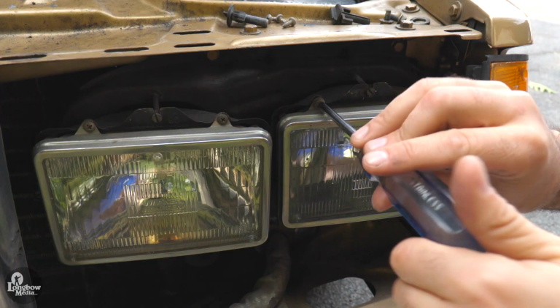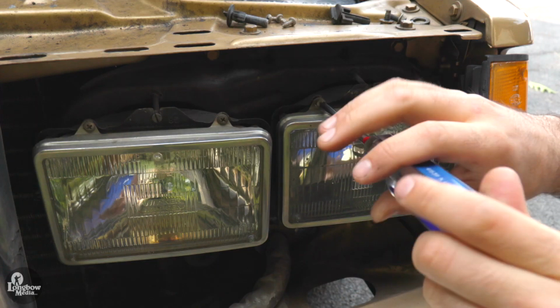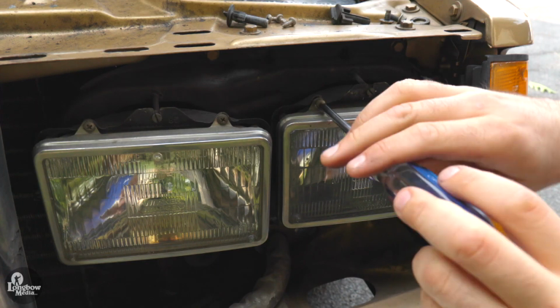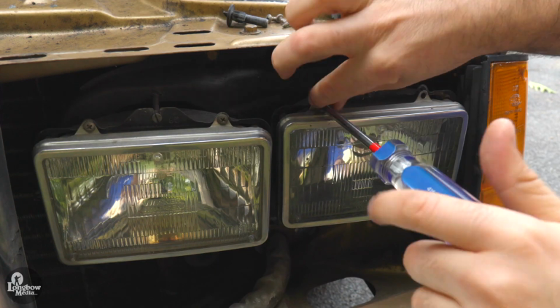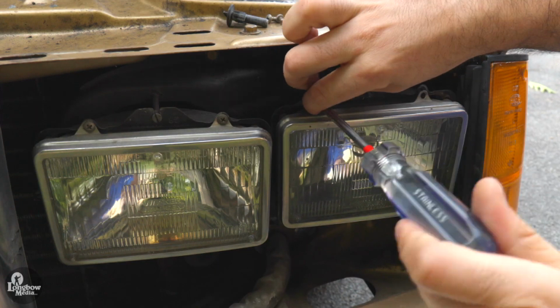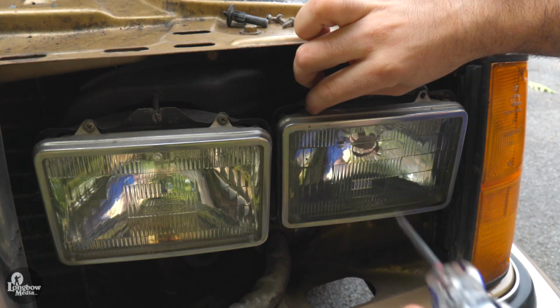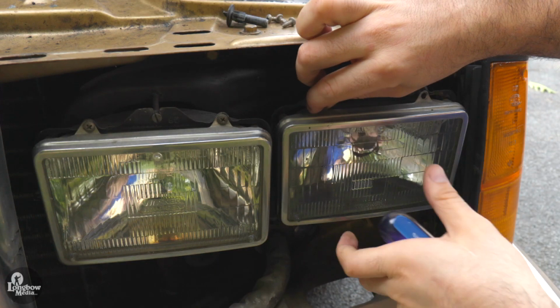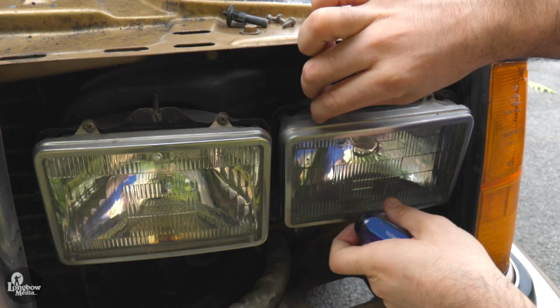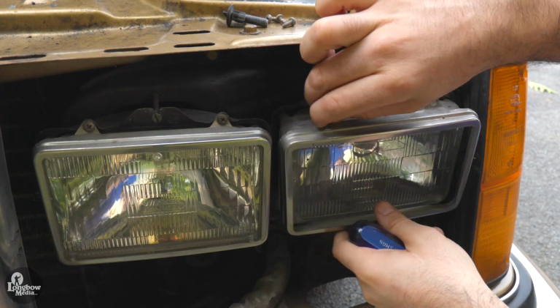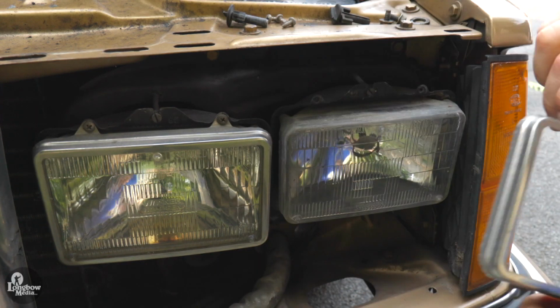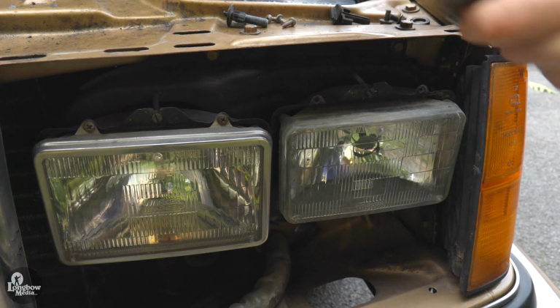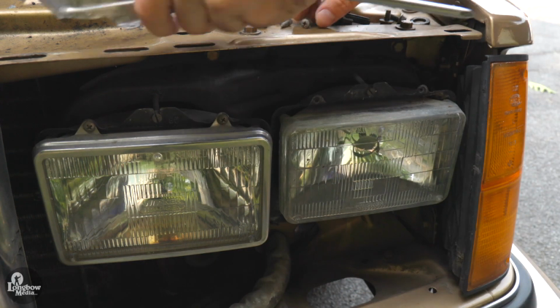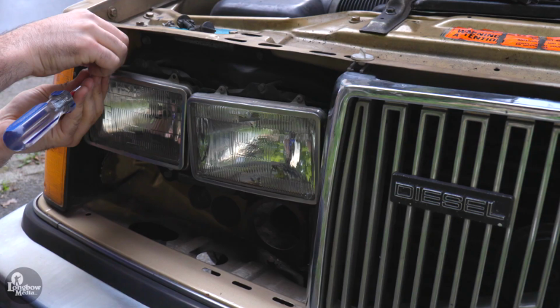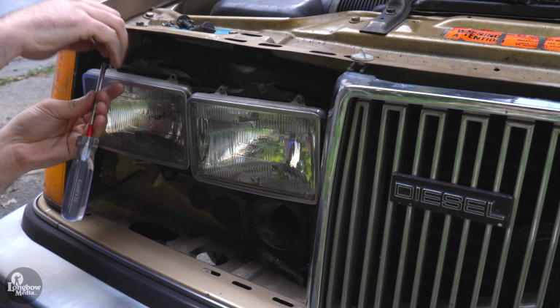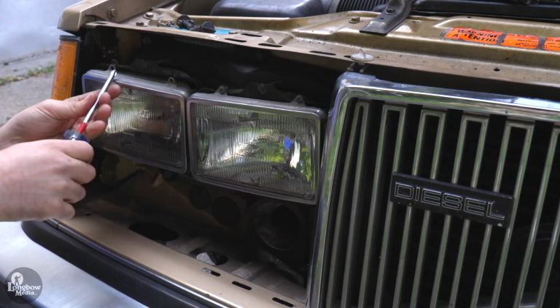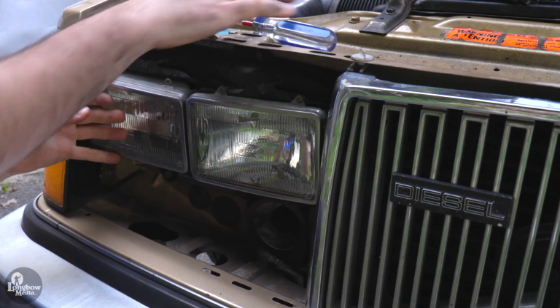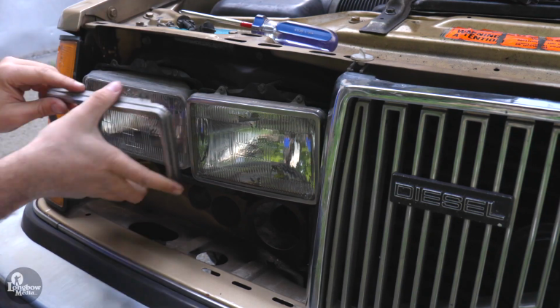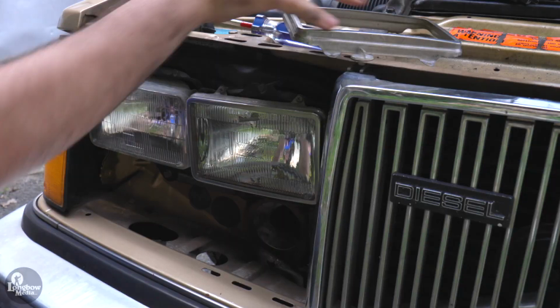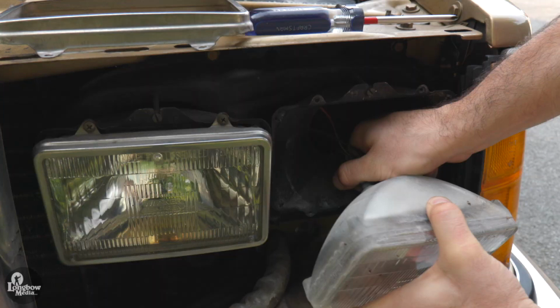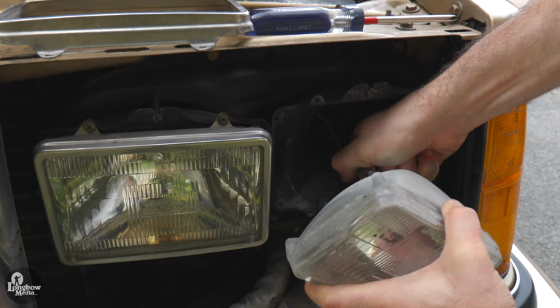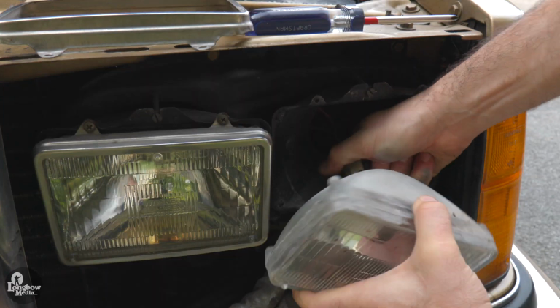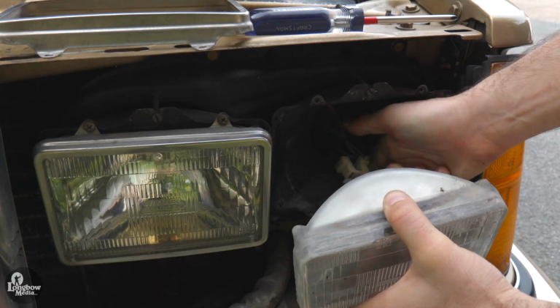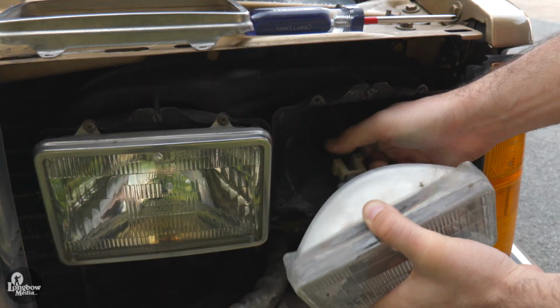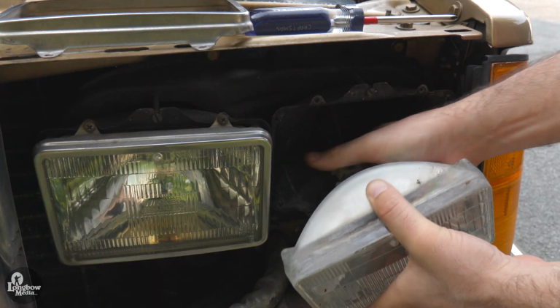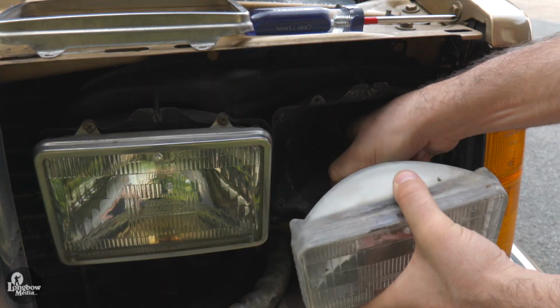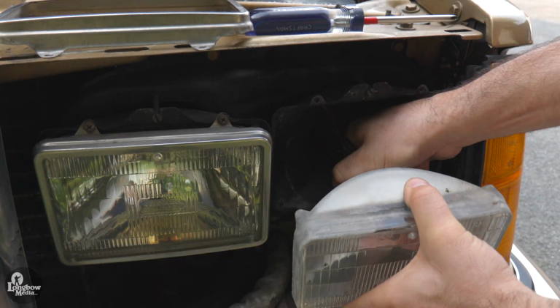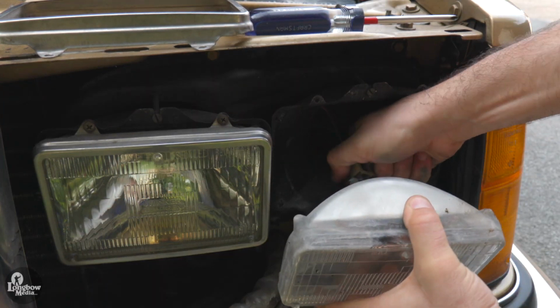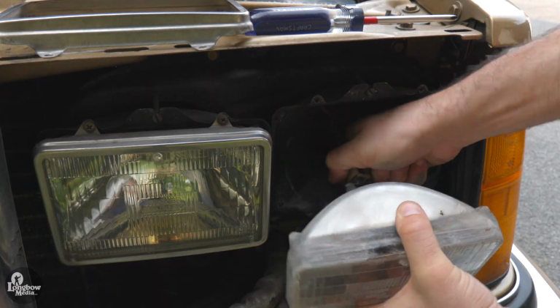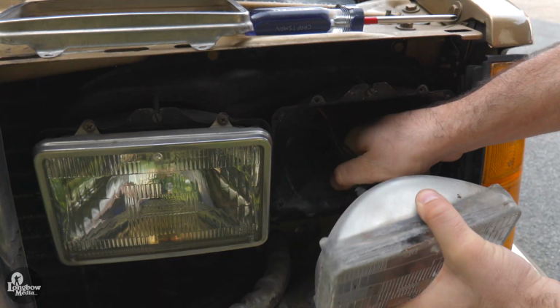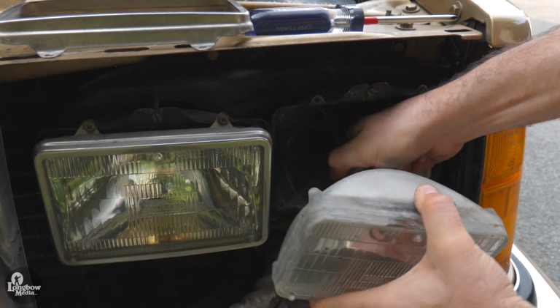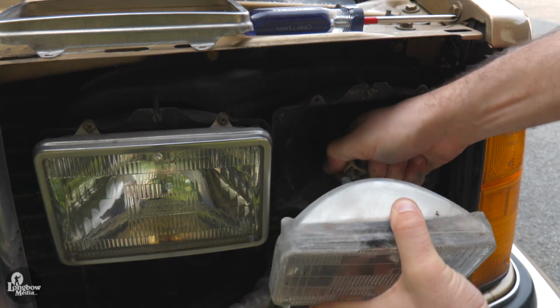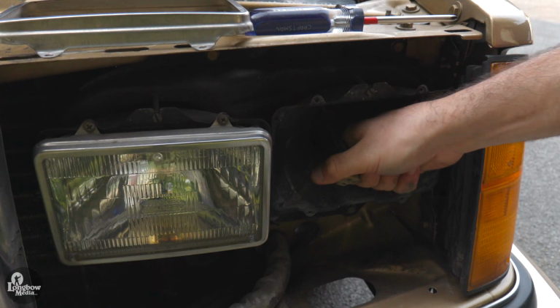Remove the four screws securing the aluminum frame. Gently unseat your old lamp from the wire harness.